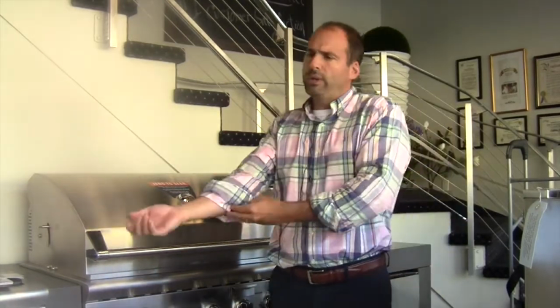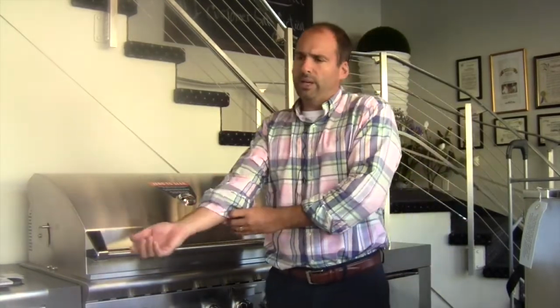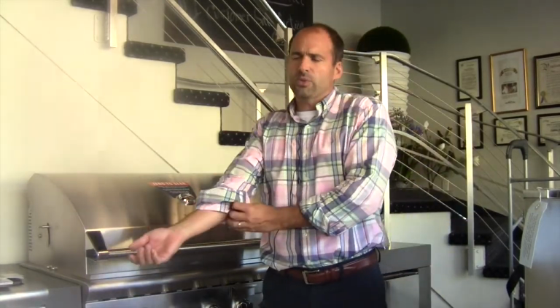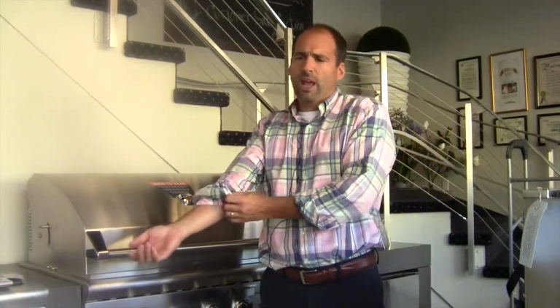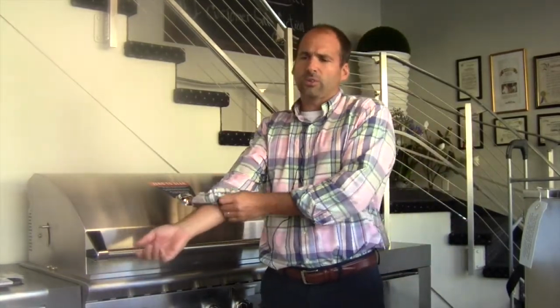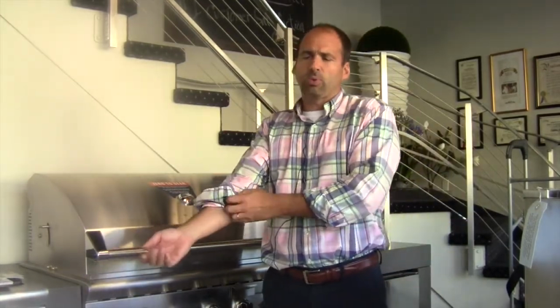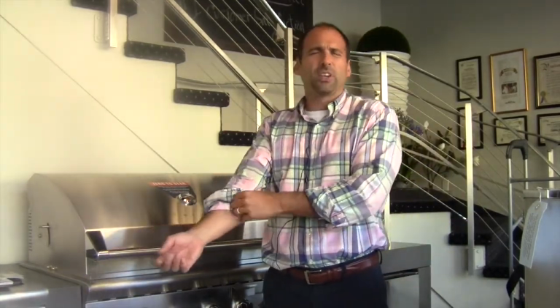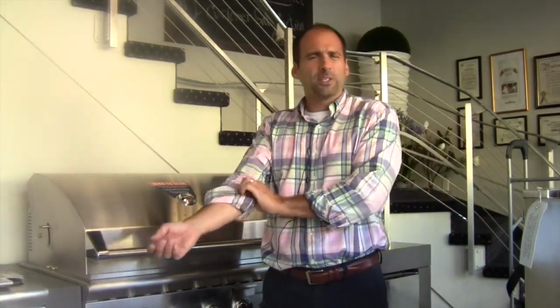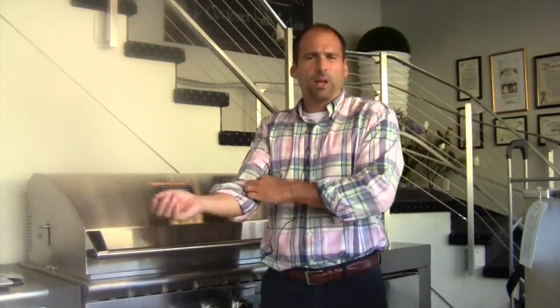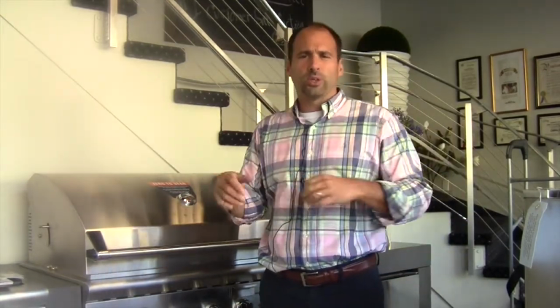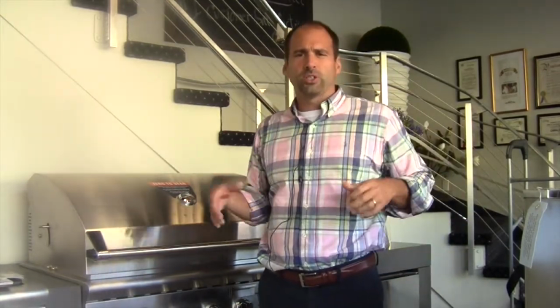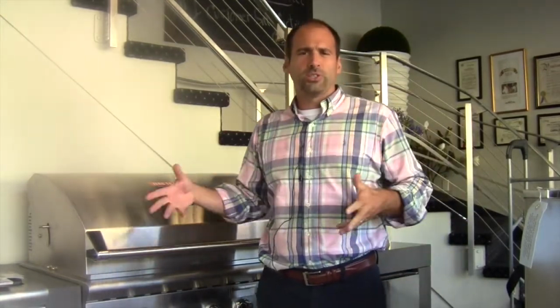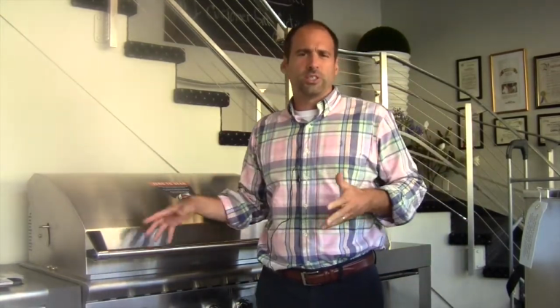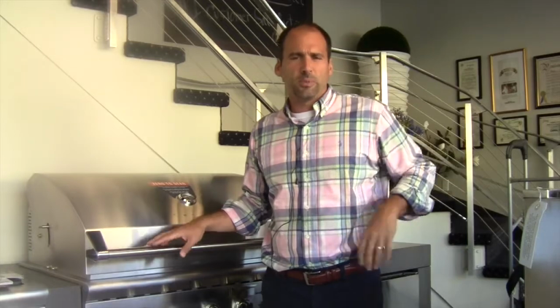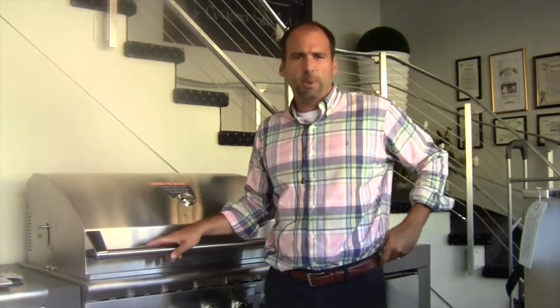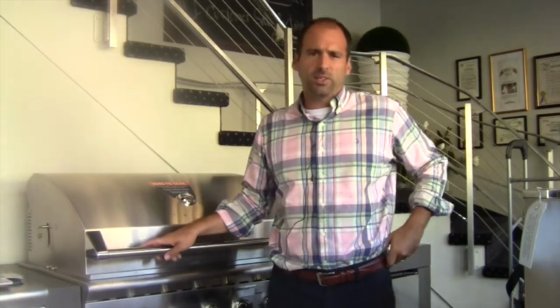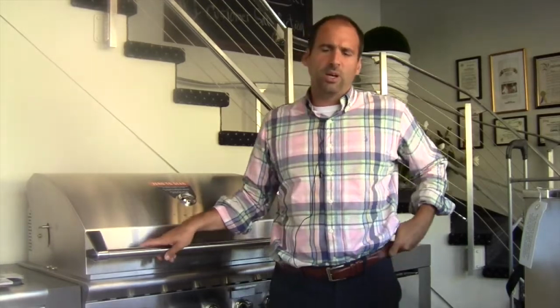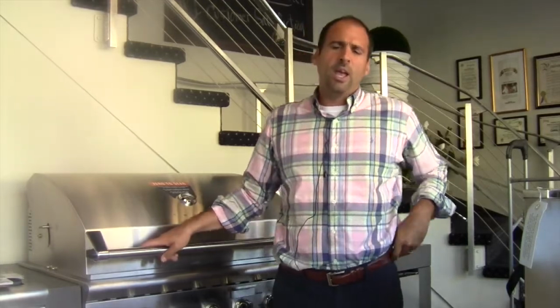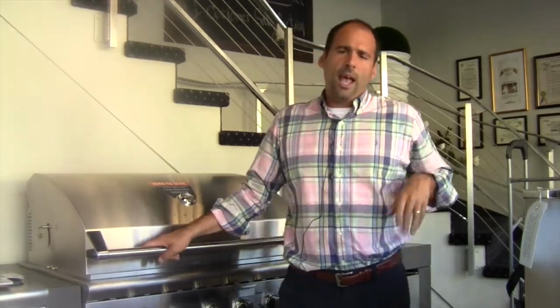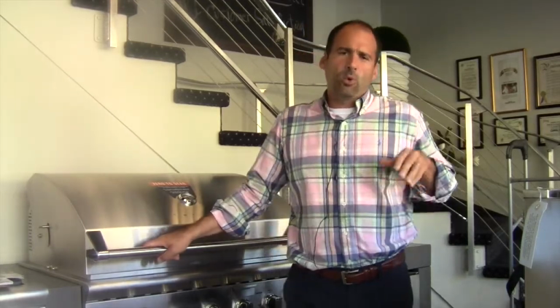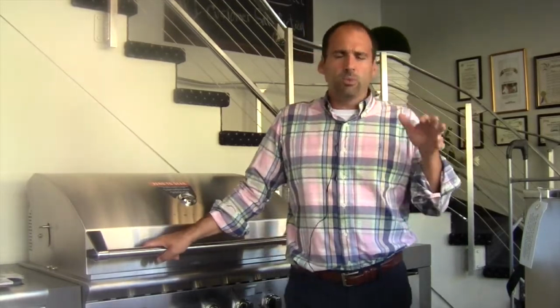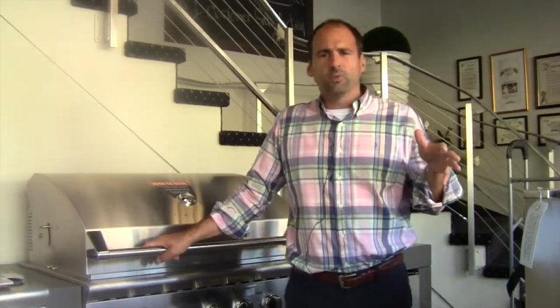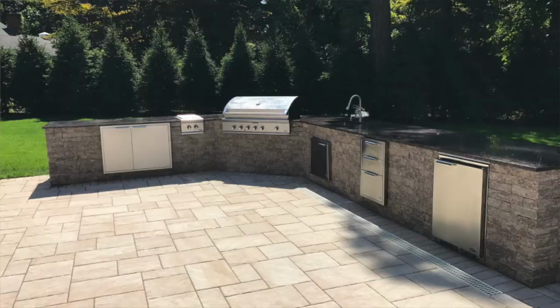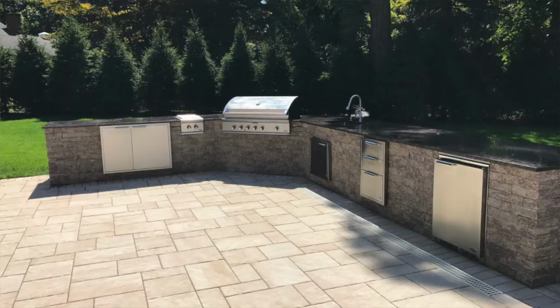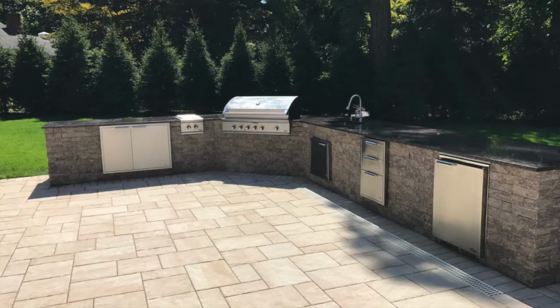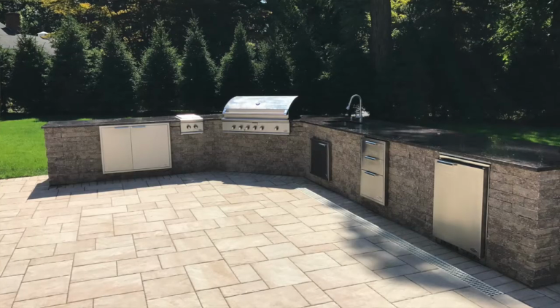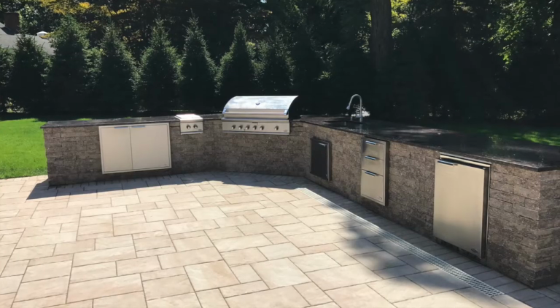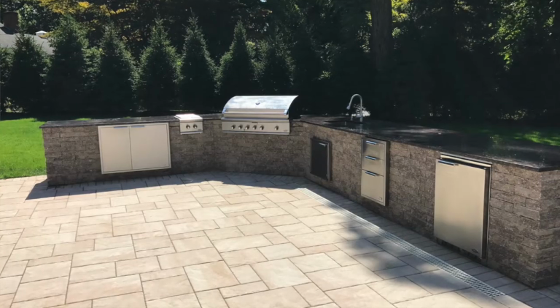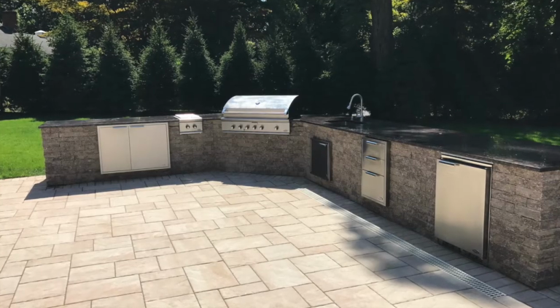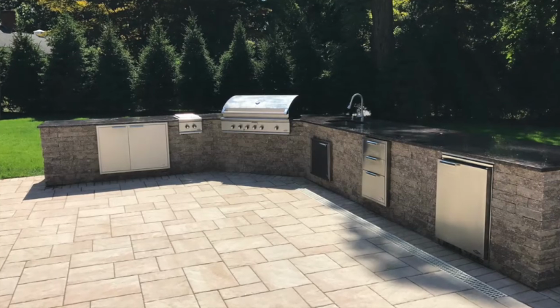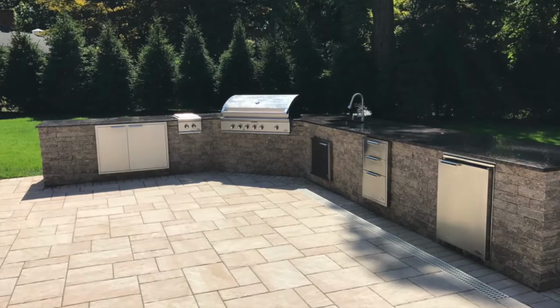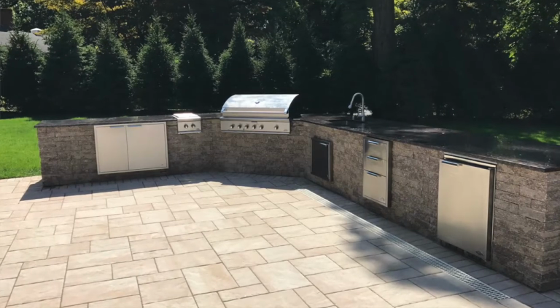What we did — this was an actually pretty sizable outdoor kitchen, as you can see from the space here — and we're going to move left to right on the build out.